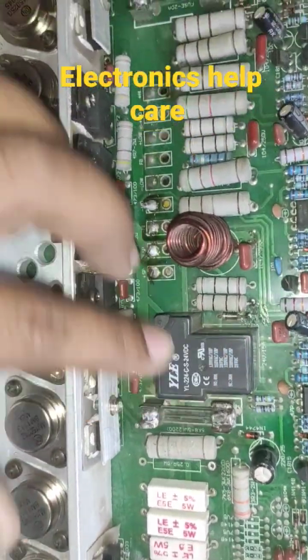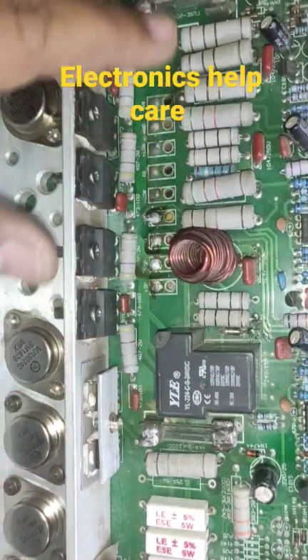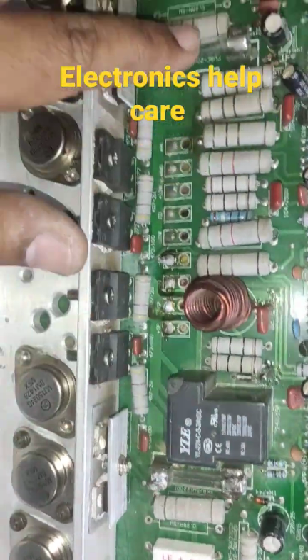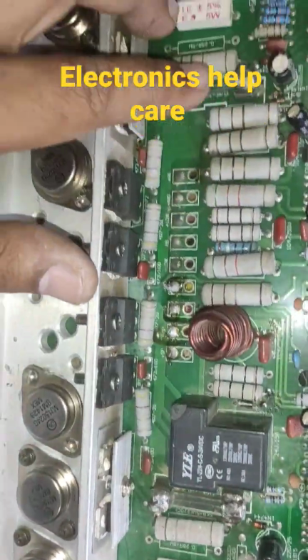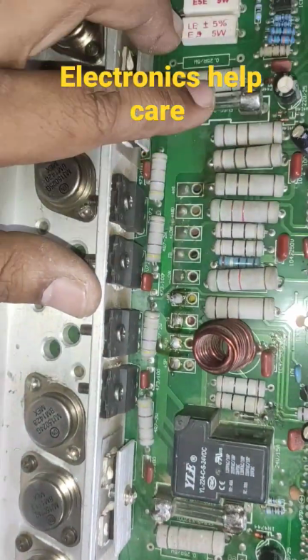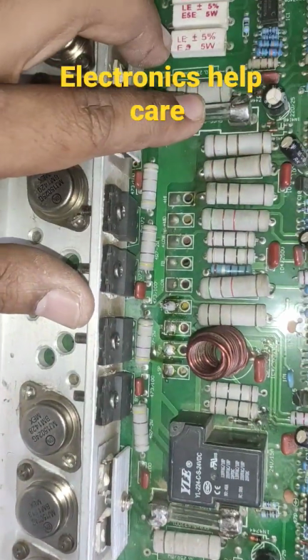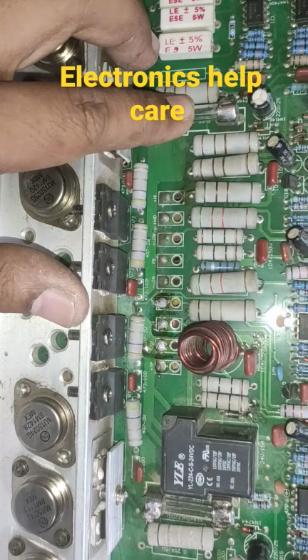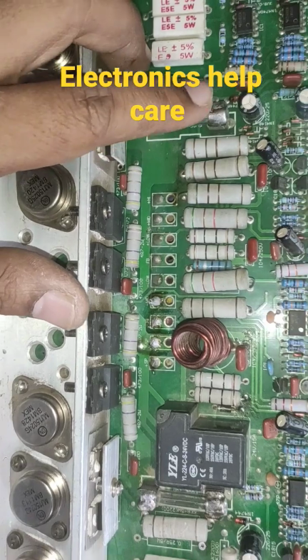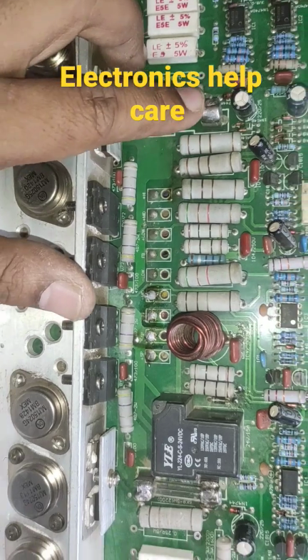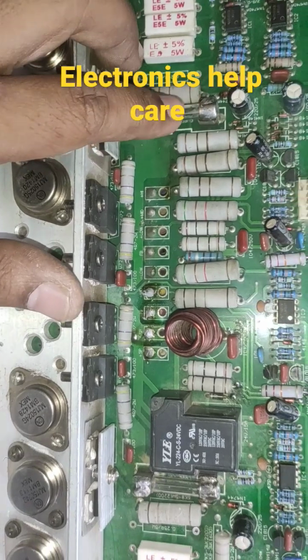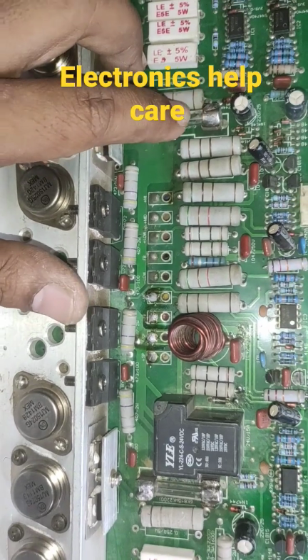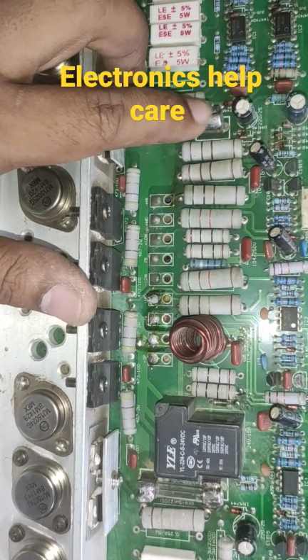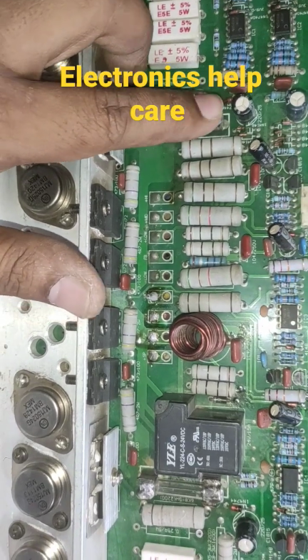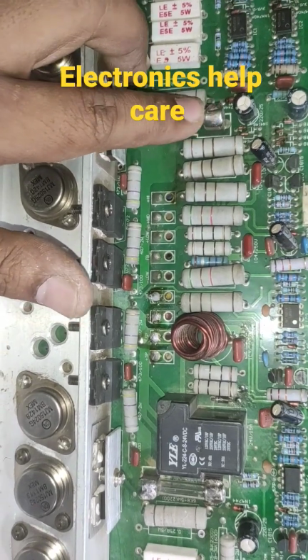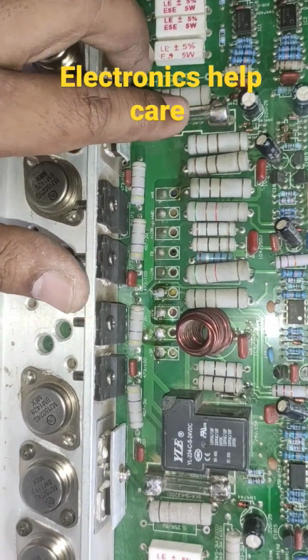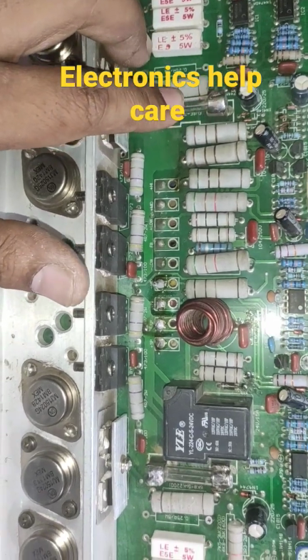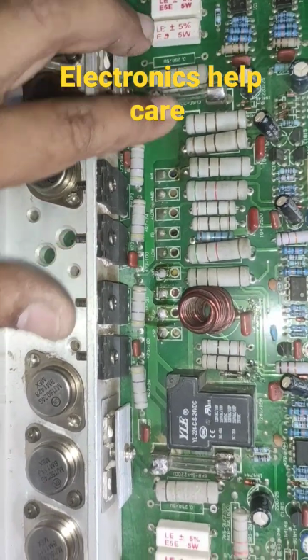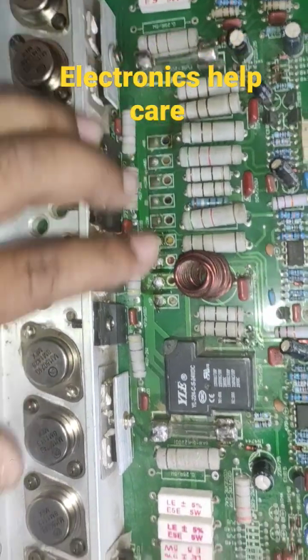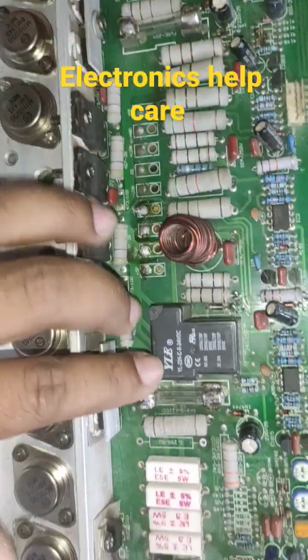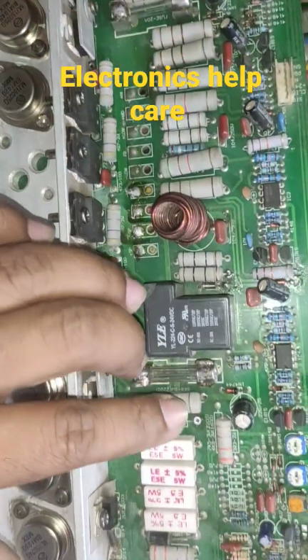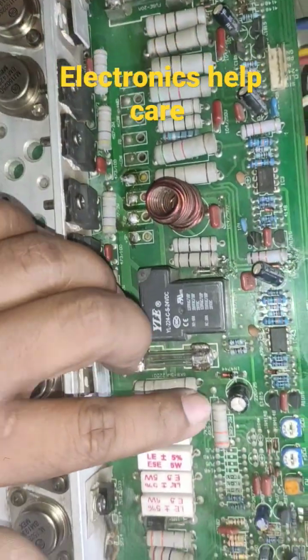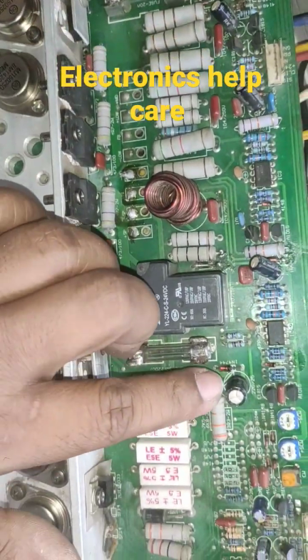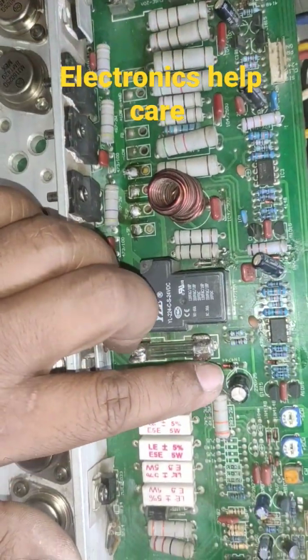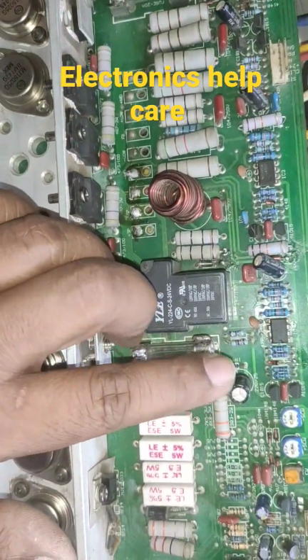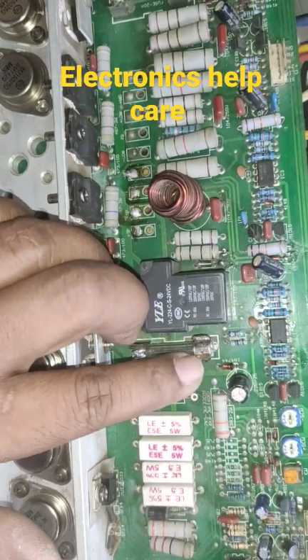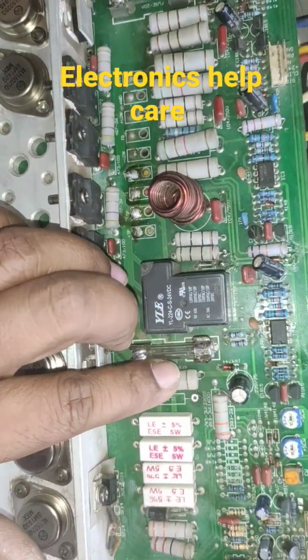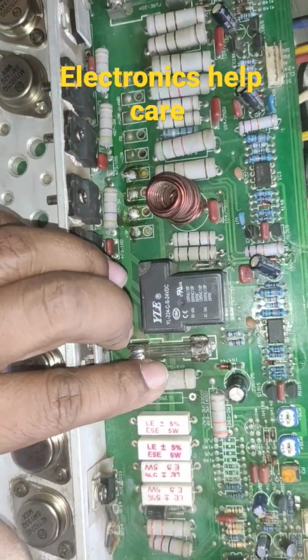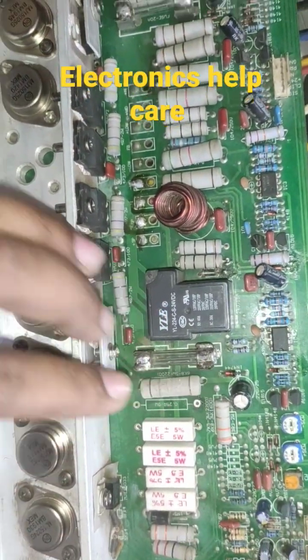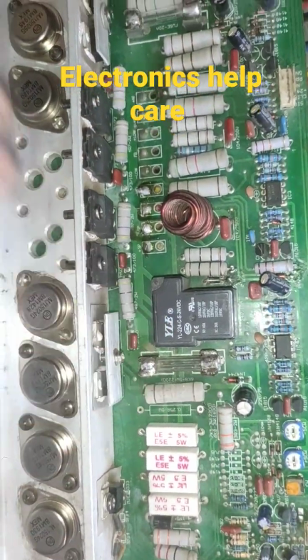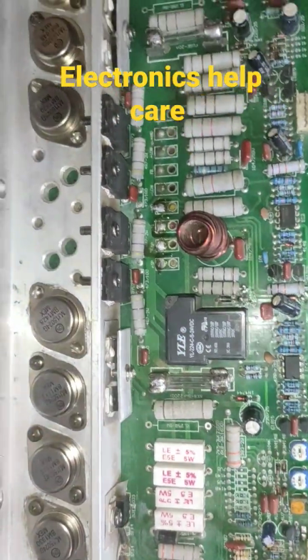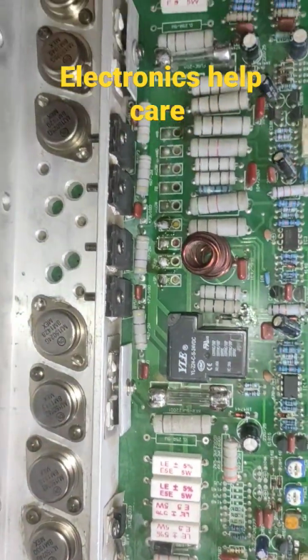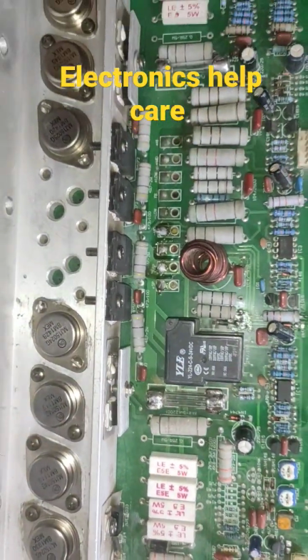You can see two fuses here — this fuse is for positive voltage, and this fuse is for negative voltage.